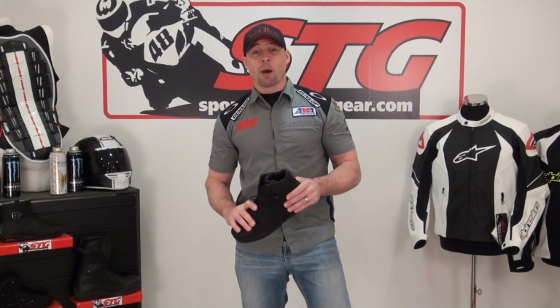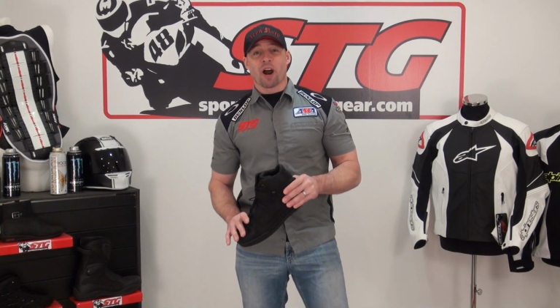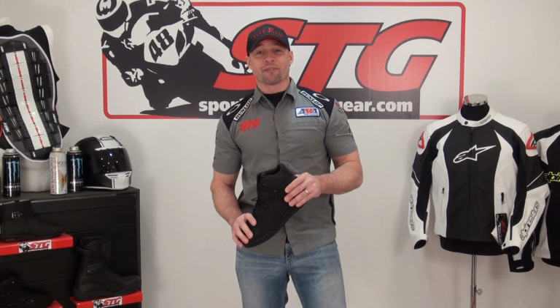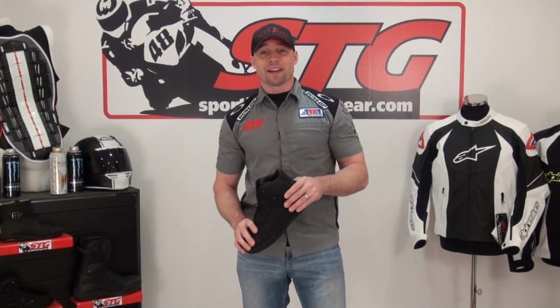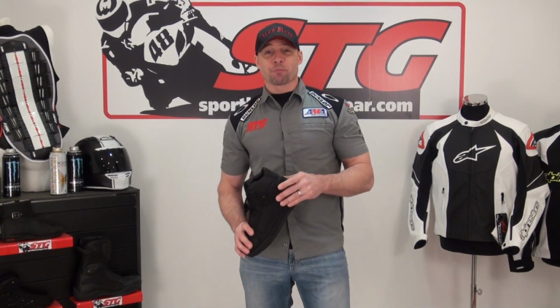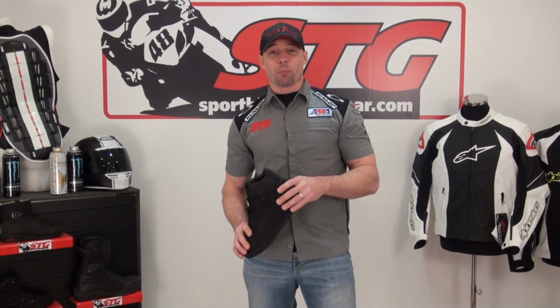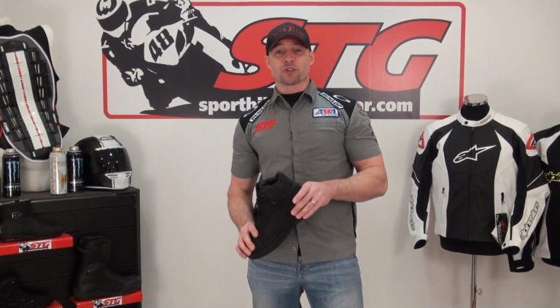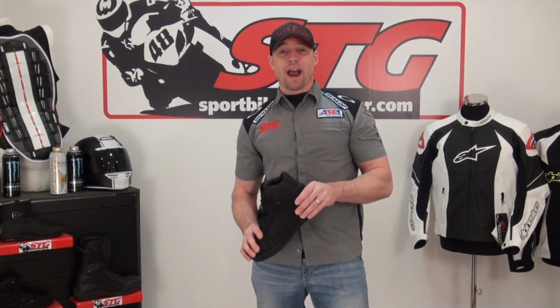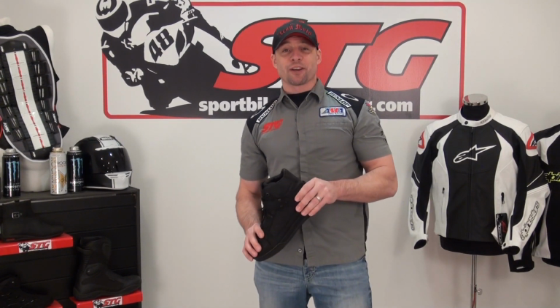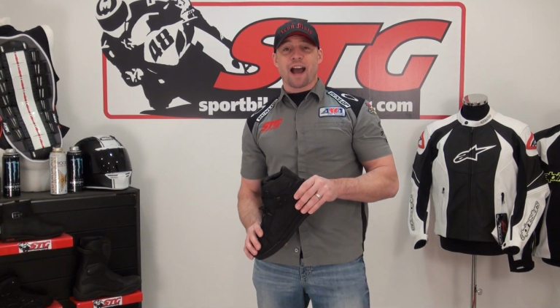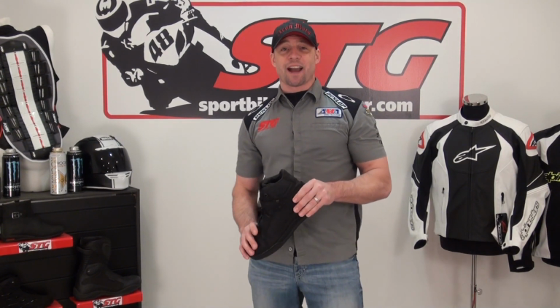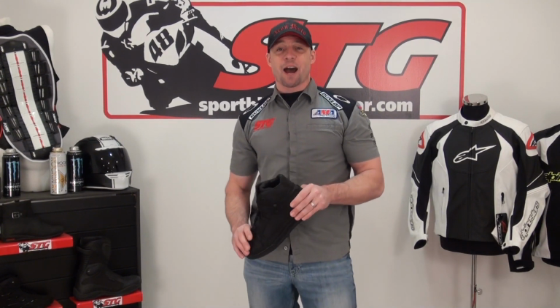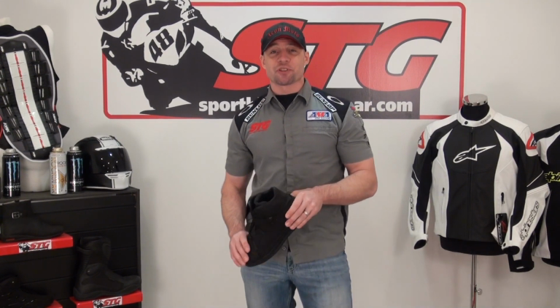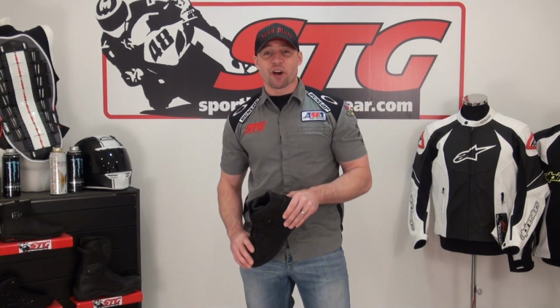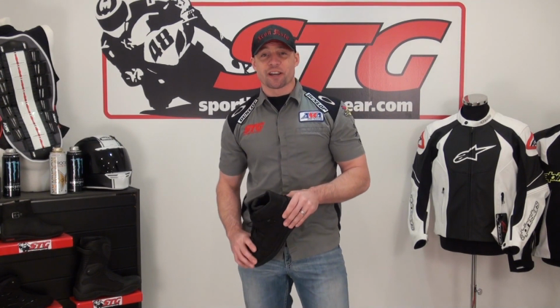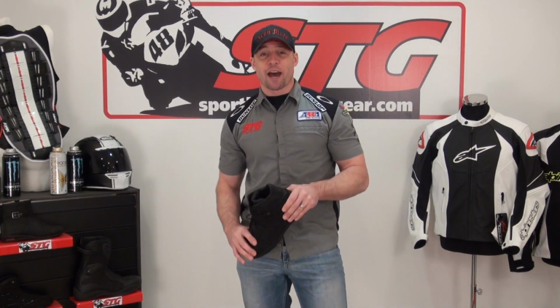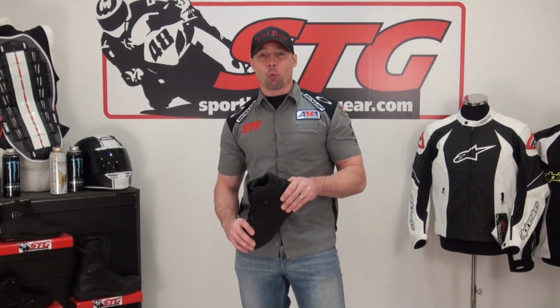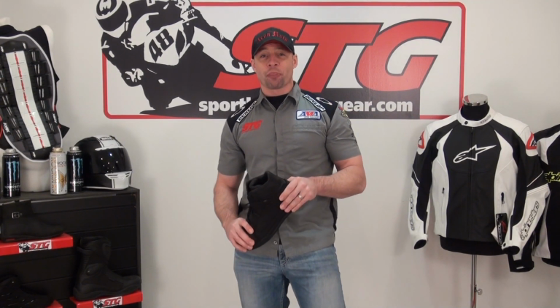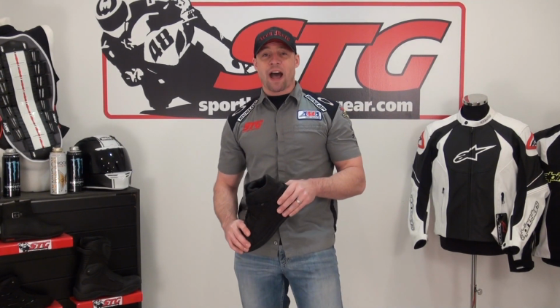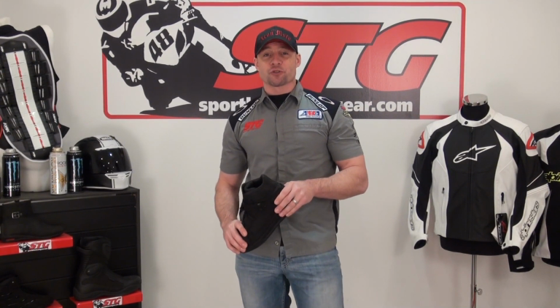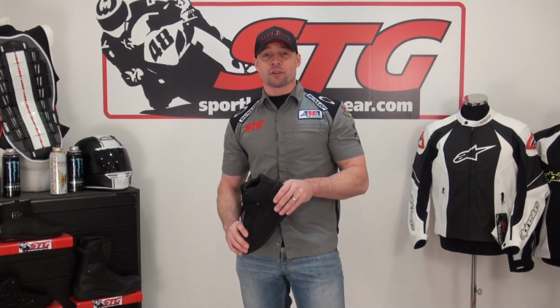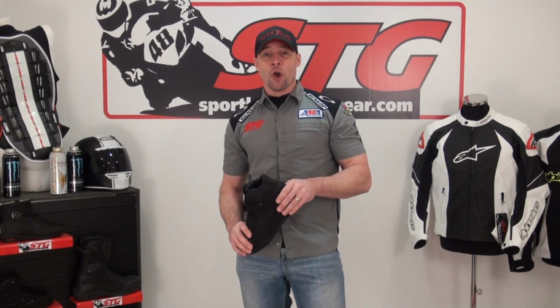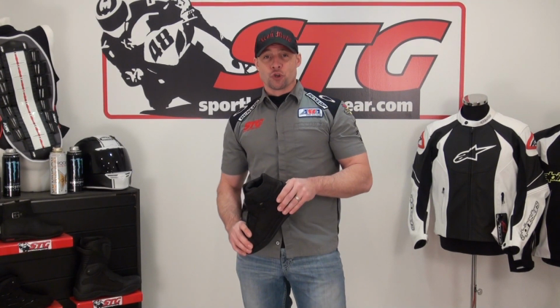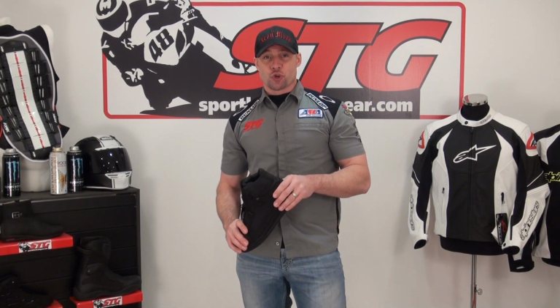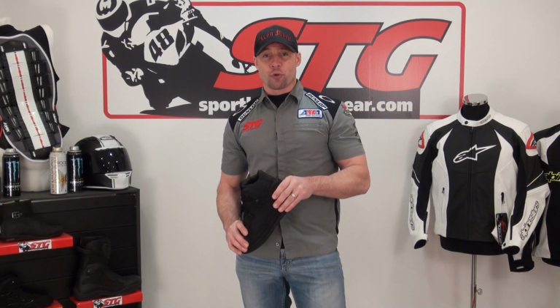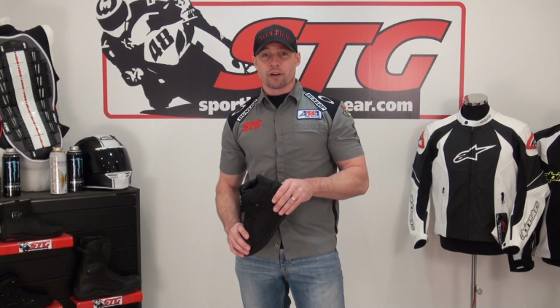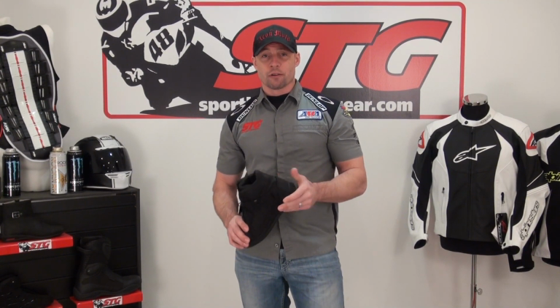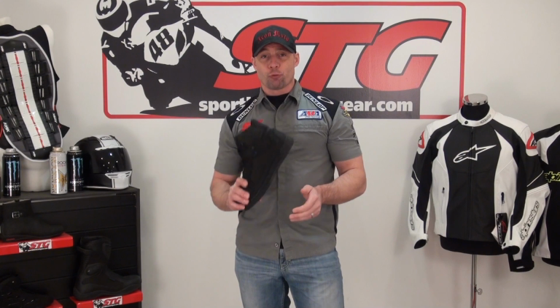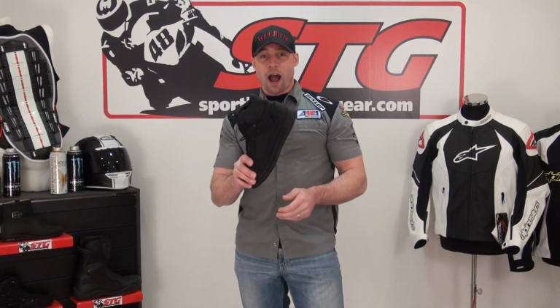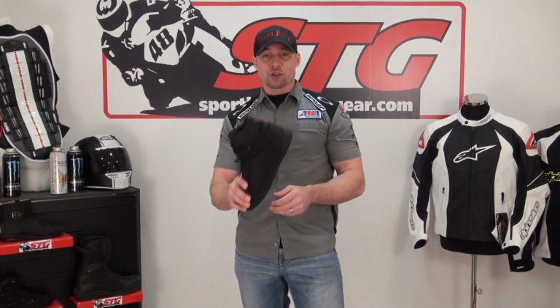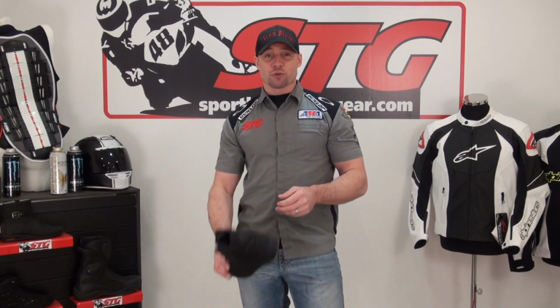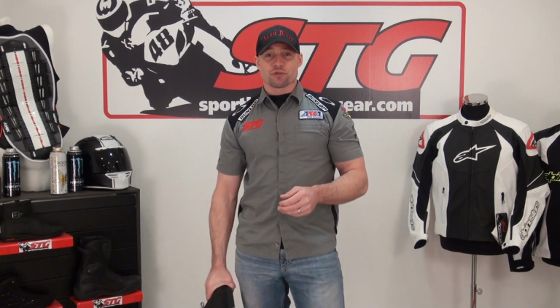I'm Brian Vann, sportbiketrackgear.com. These are the Icon 1000 Truant riding shoes.